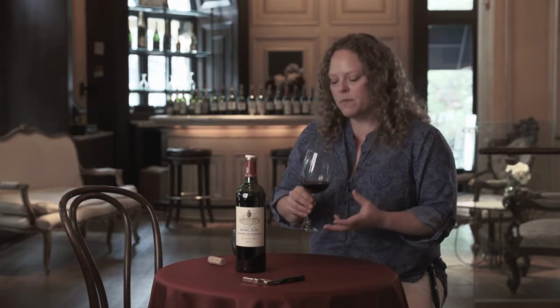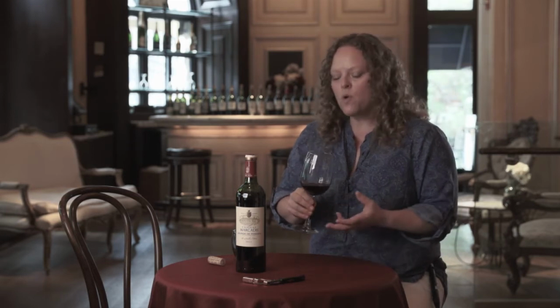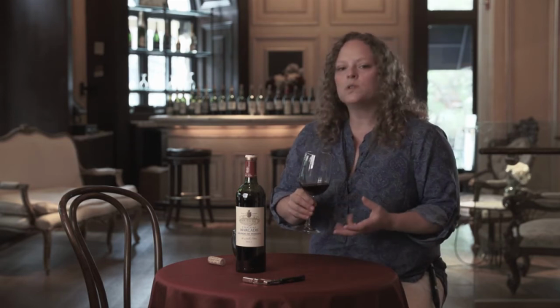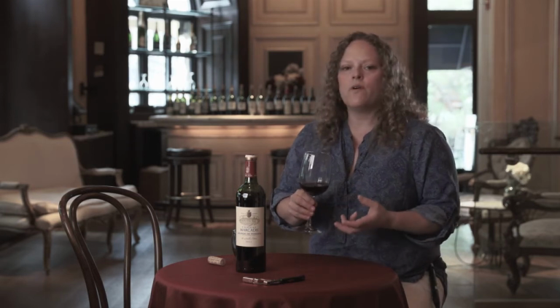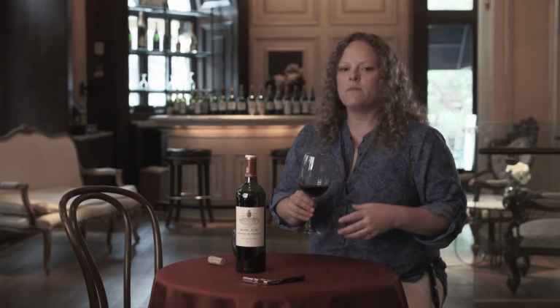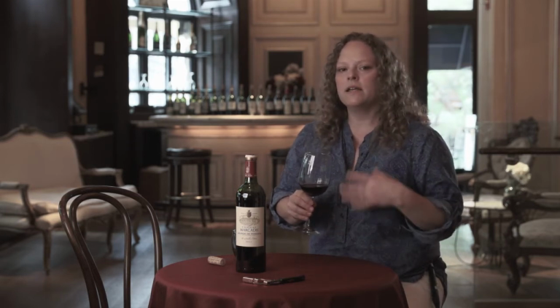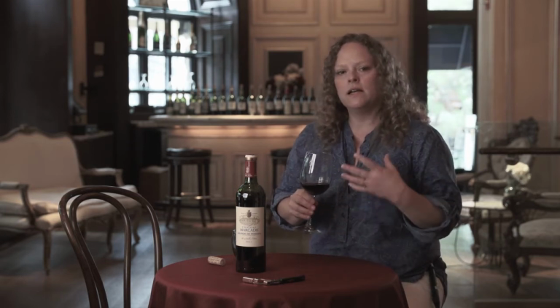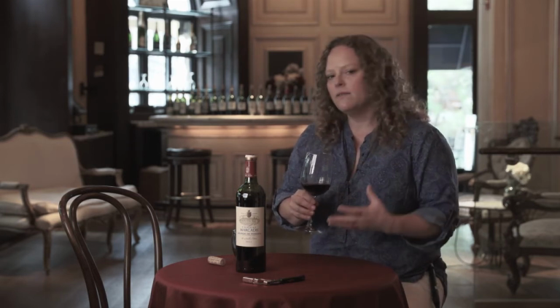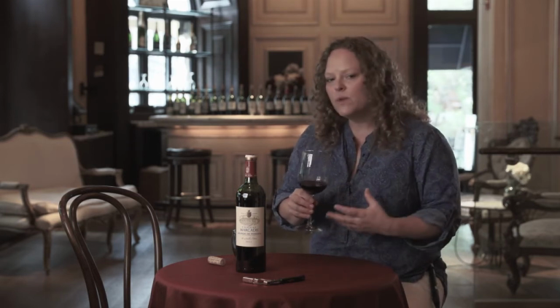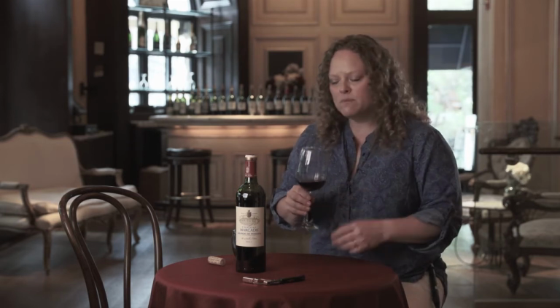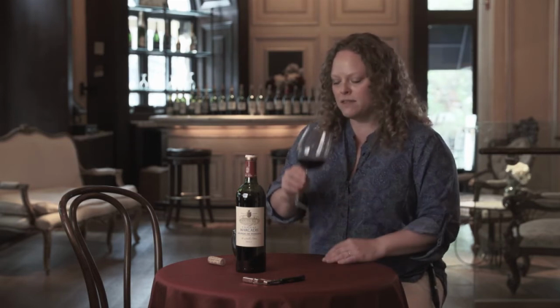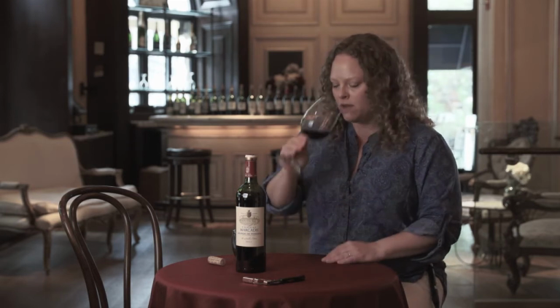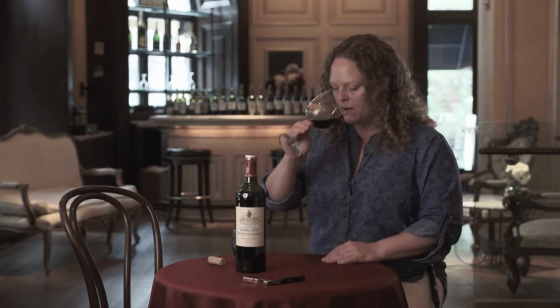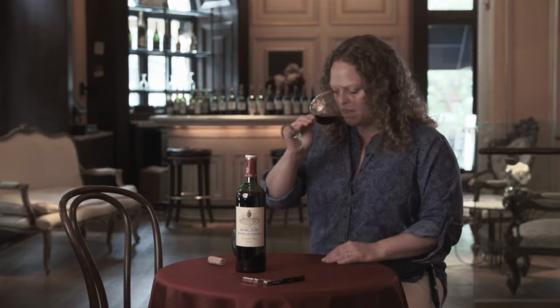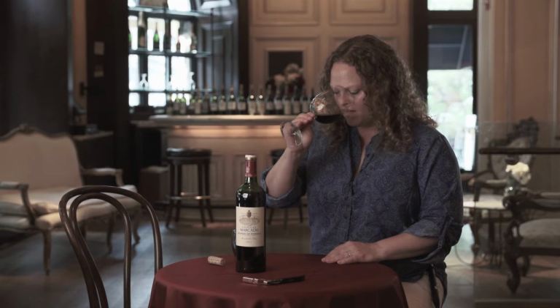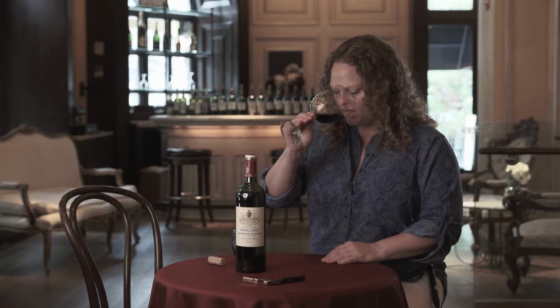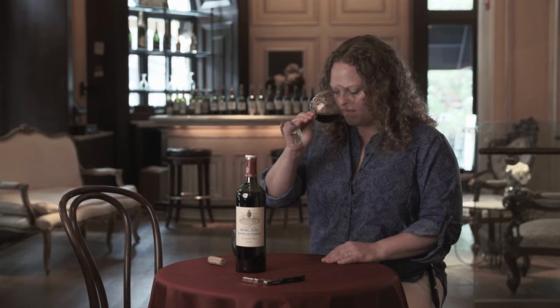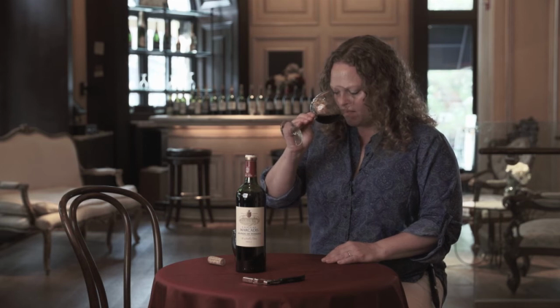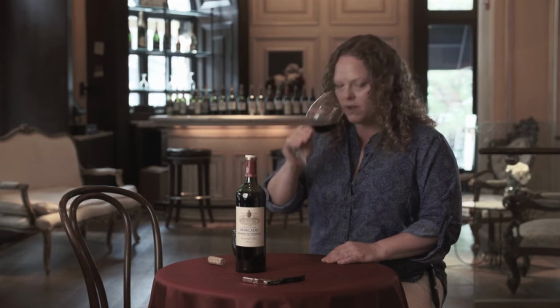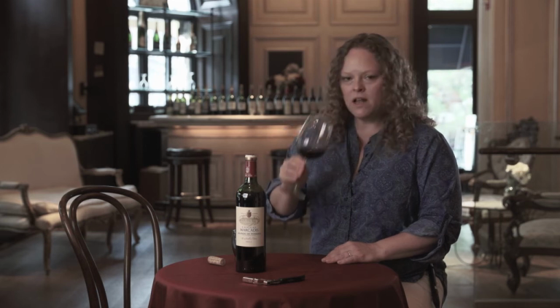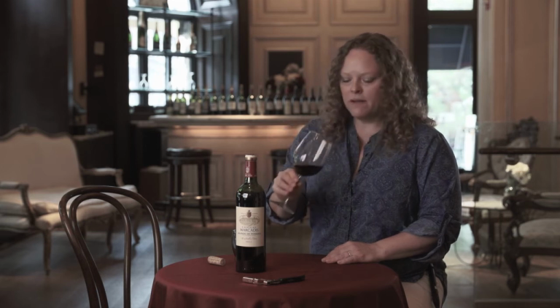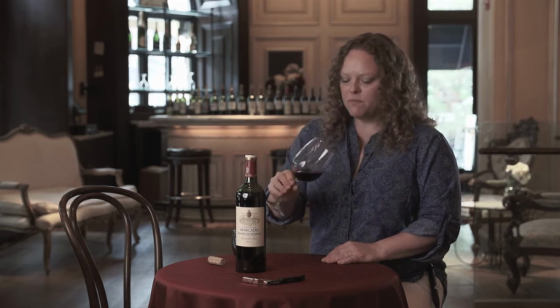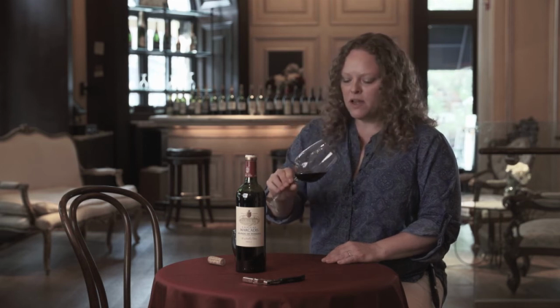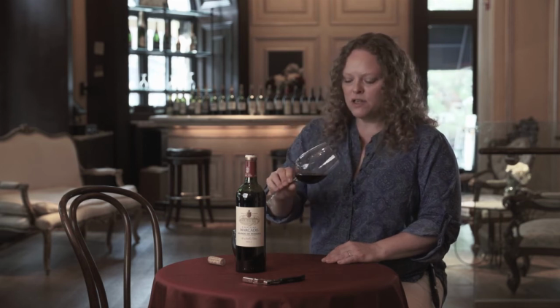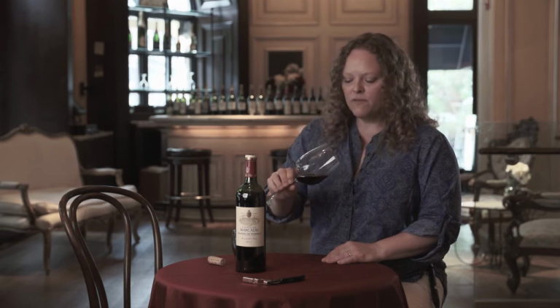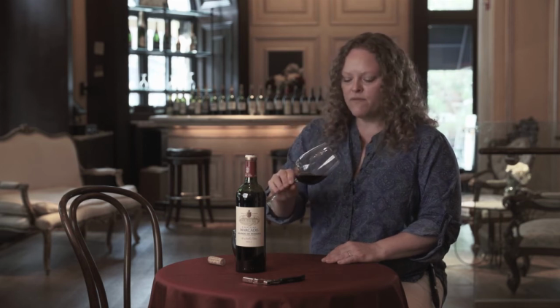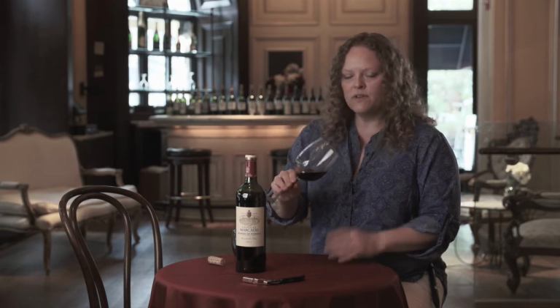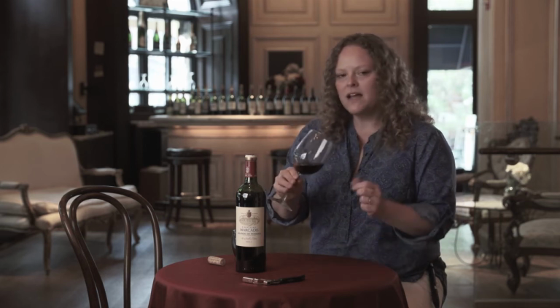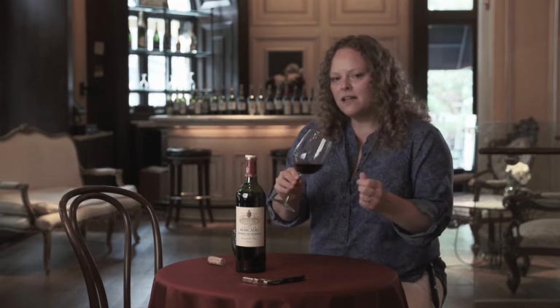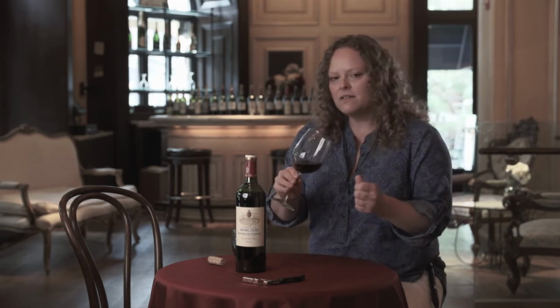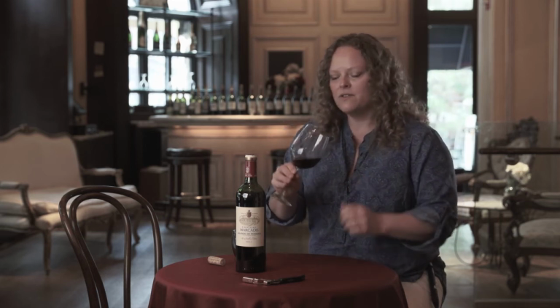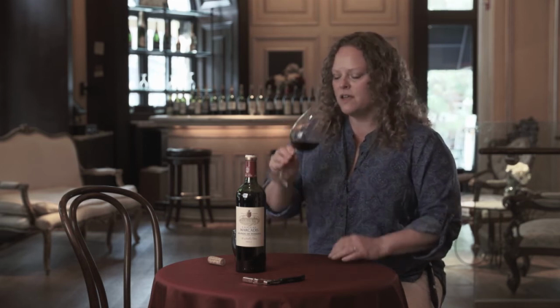A little bit of blackcurrant and black cherry to sort of round out that red fruit. And the oak here is probably older oak — I'm not getting a lot of sweet spice on the nose. Really all about this plush lovely fruit and a tiny little touch of cedar.